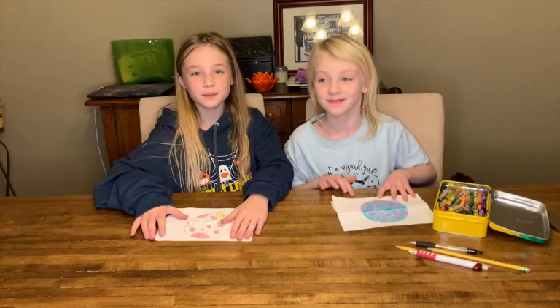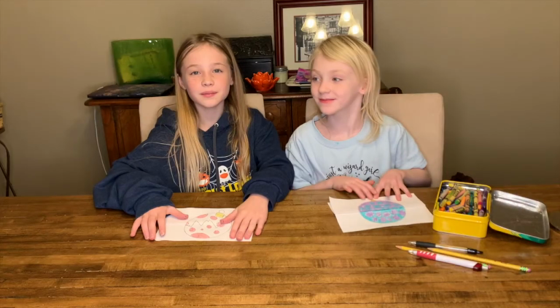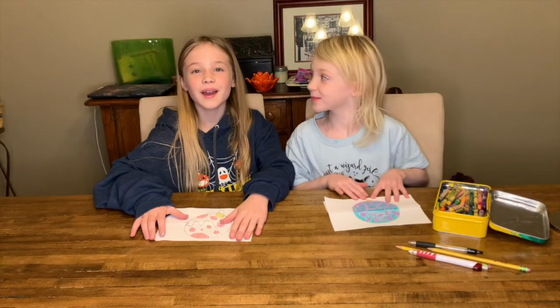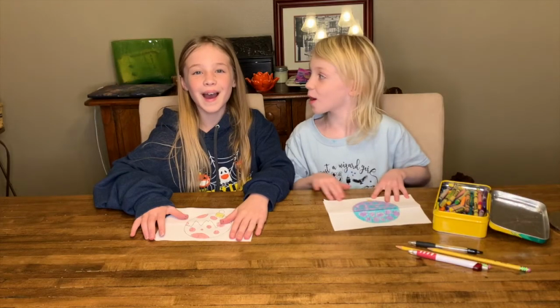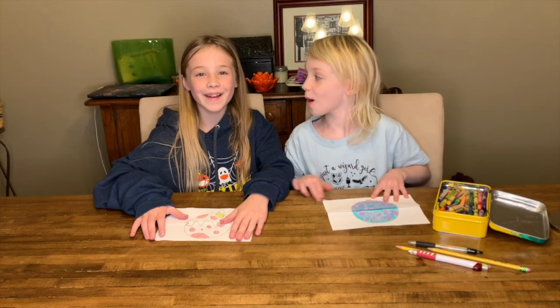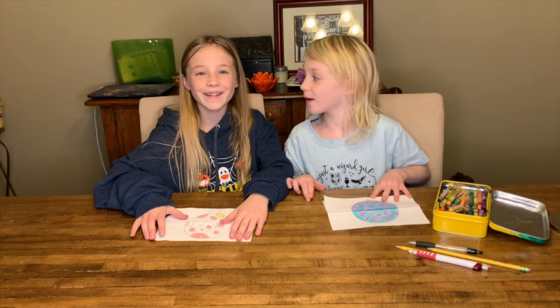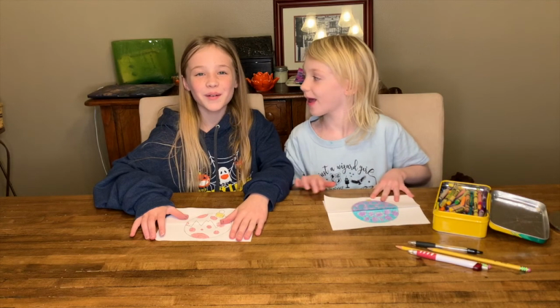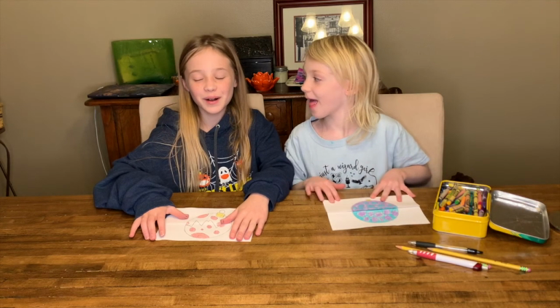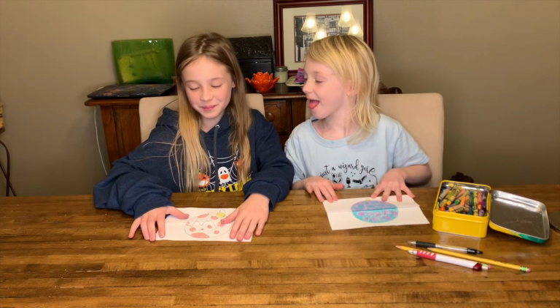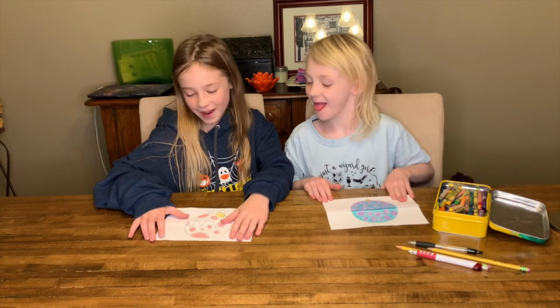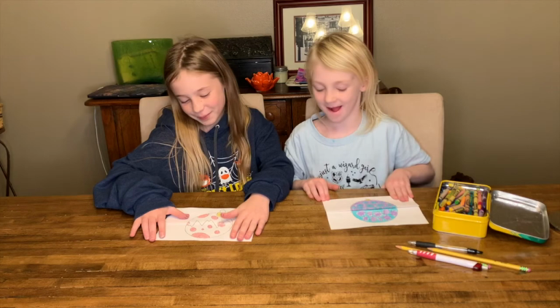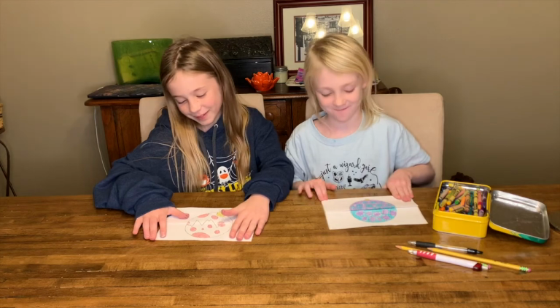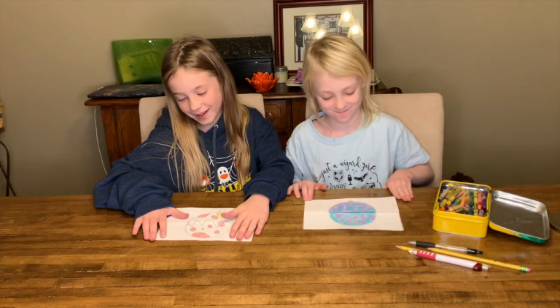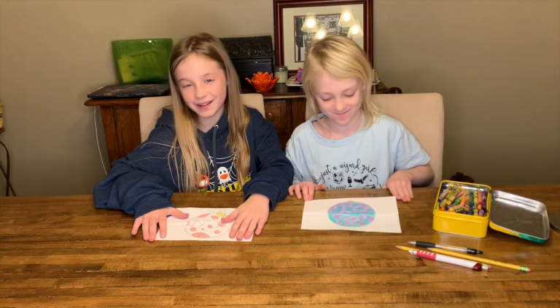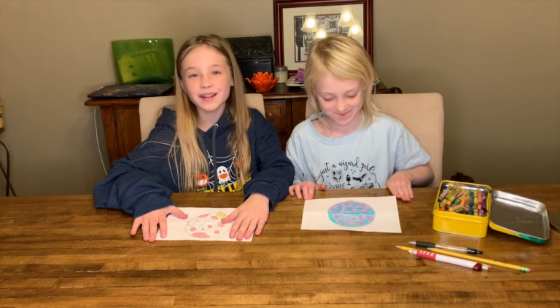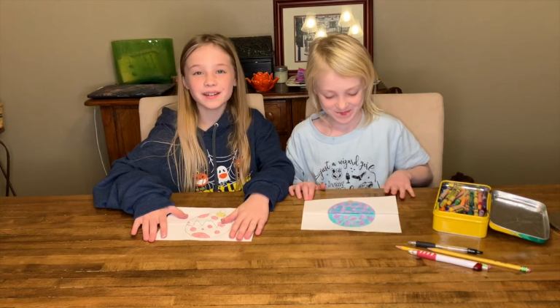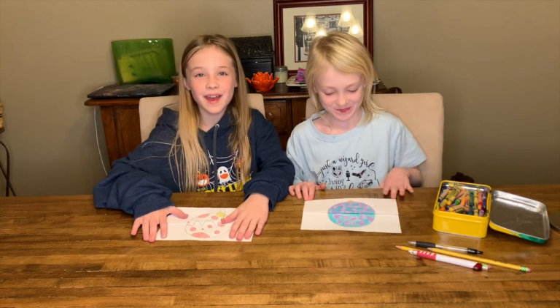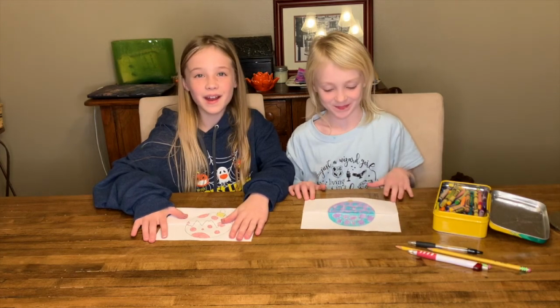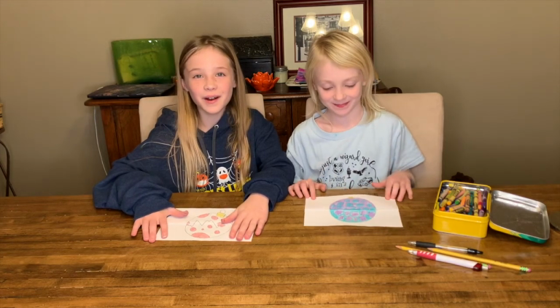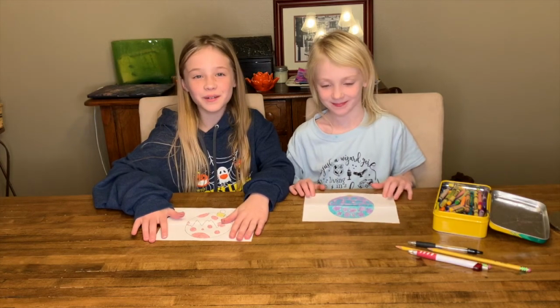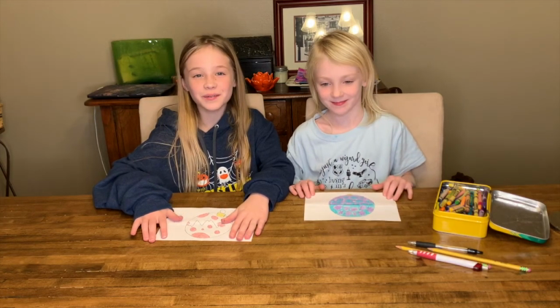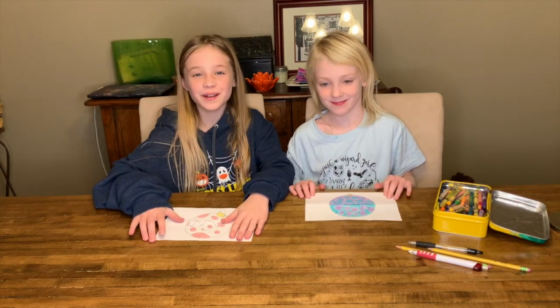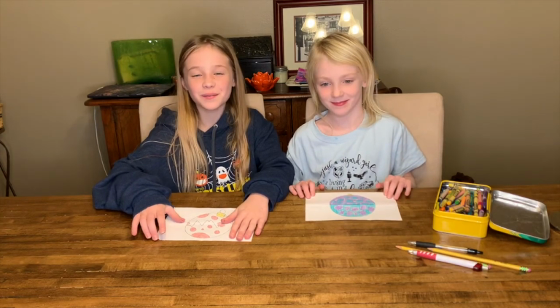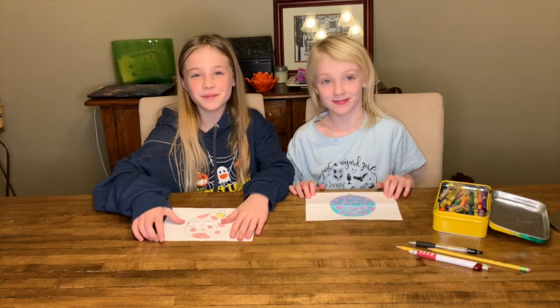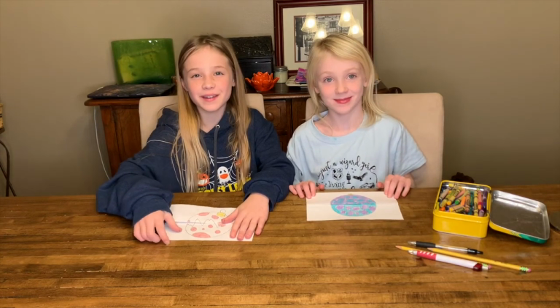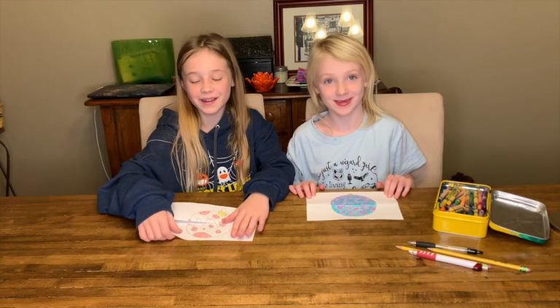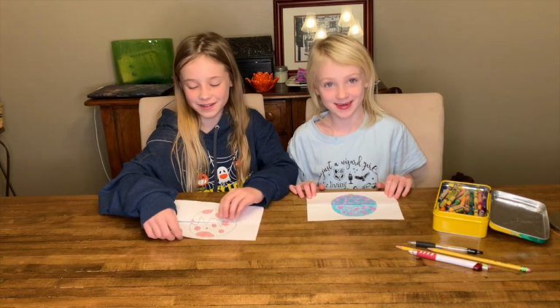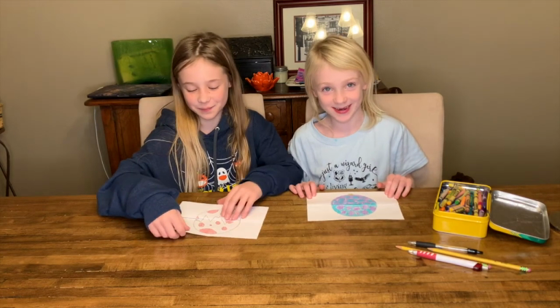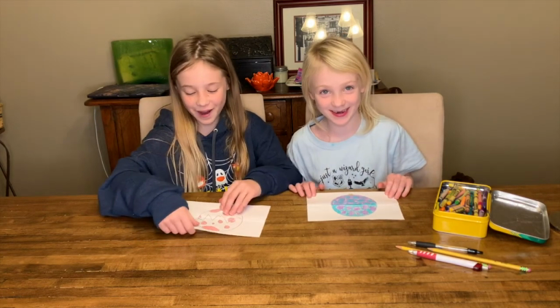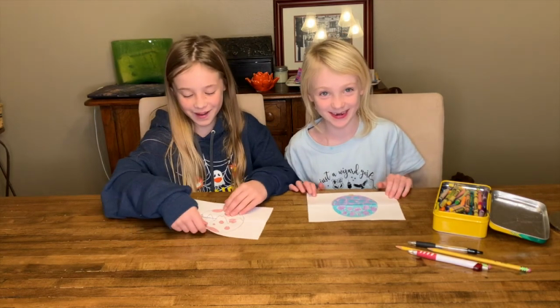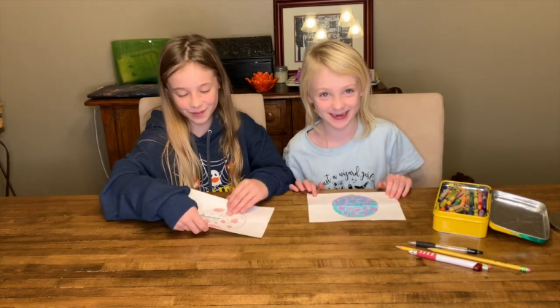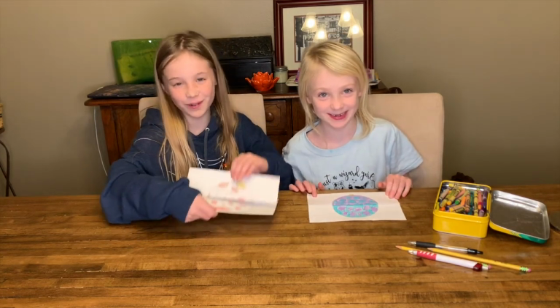Hi, welcome to Happy Creating. Today we are going to be making a surprise ornament.